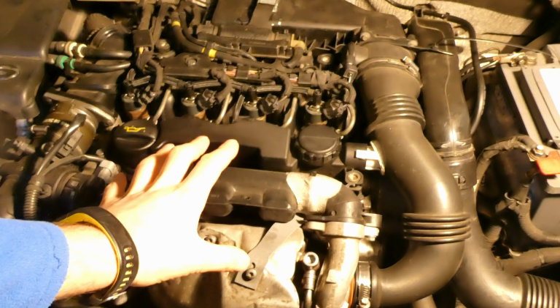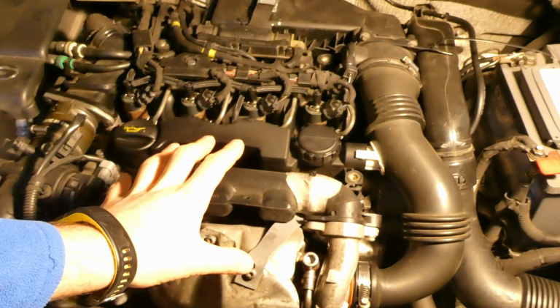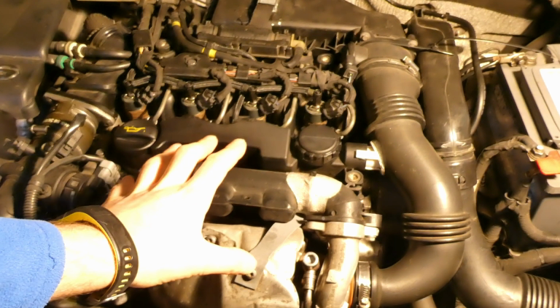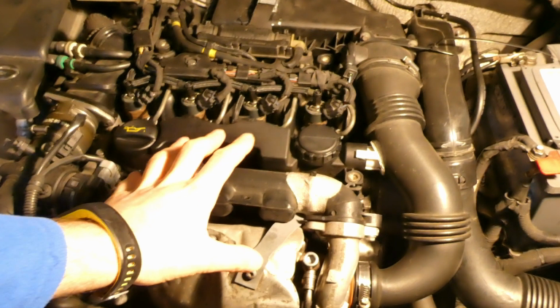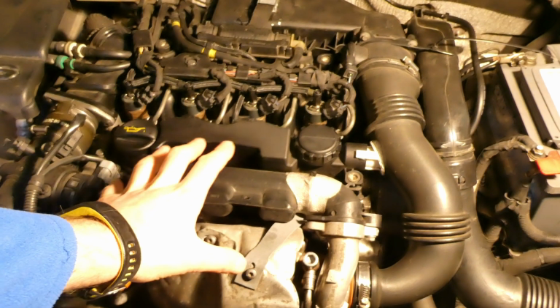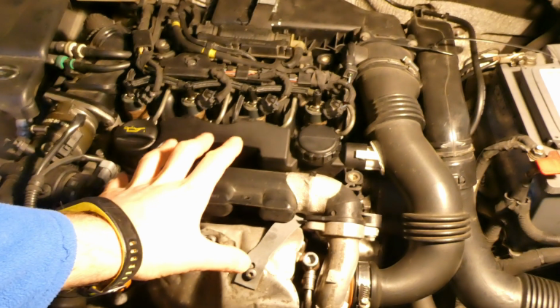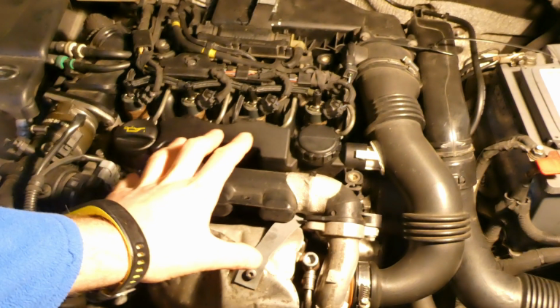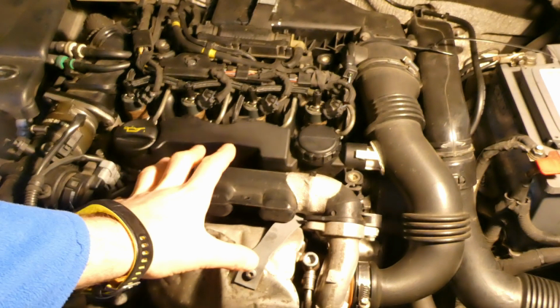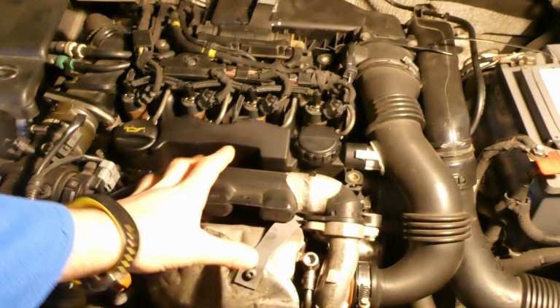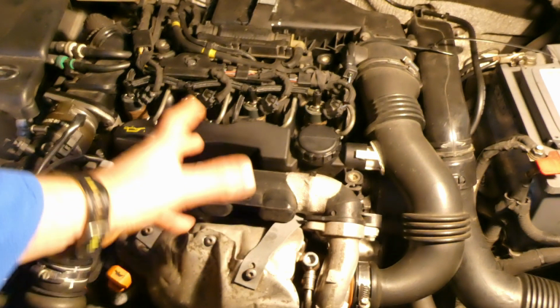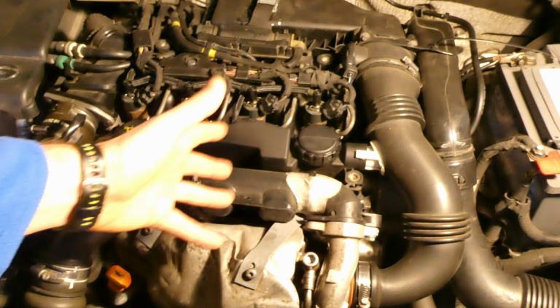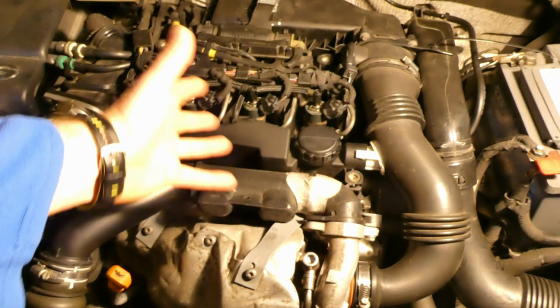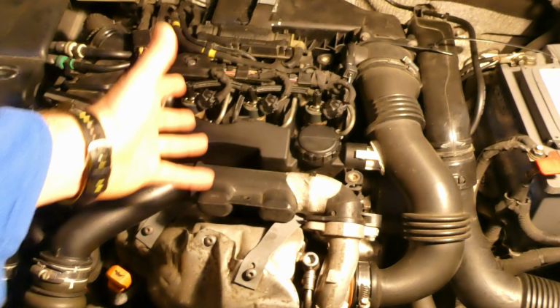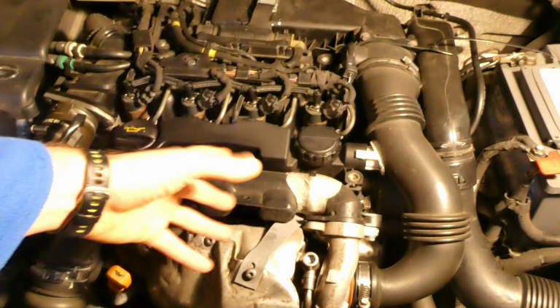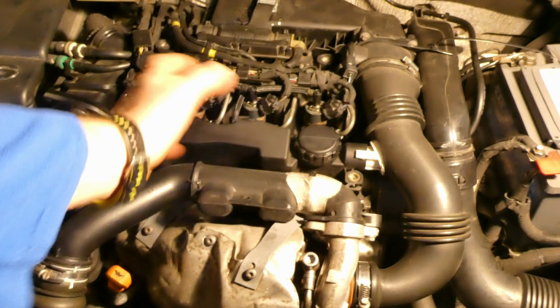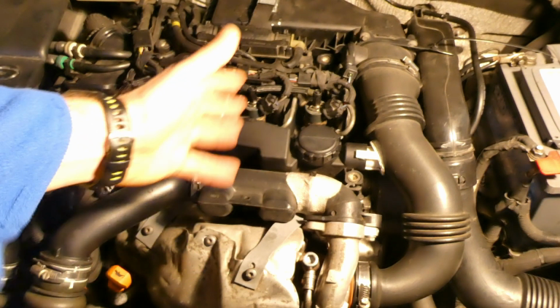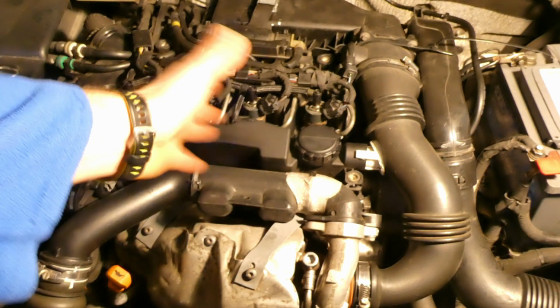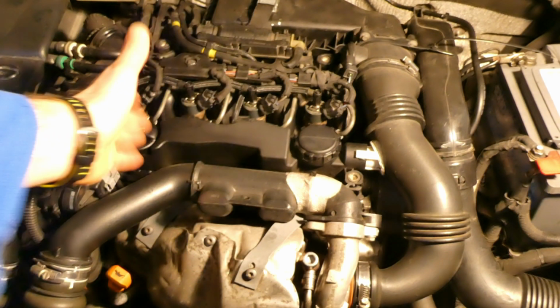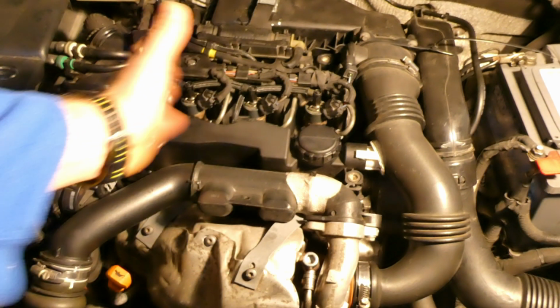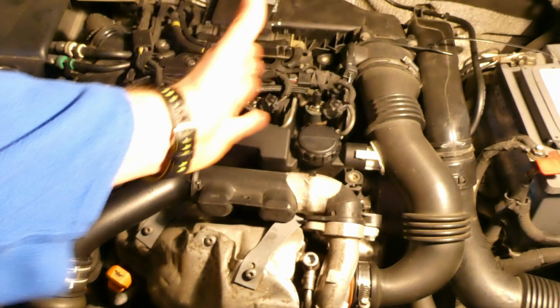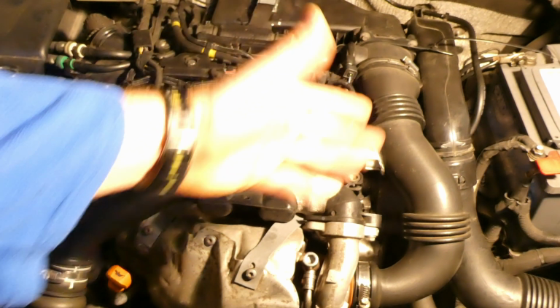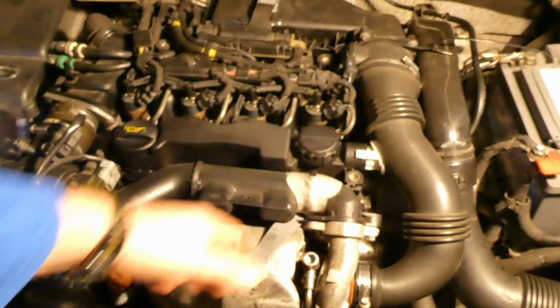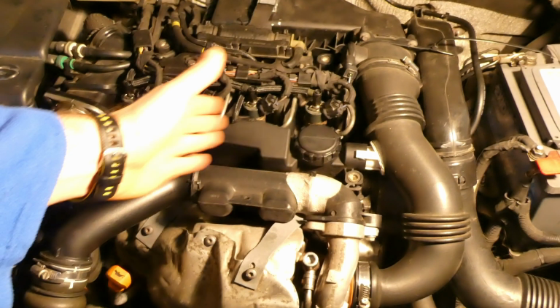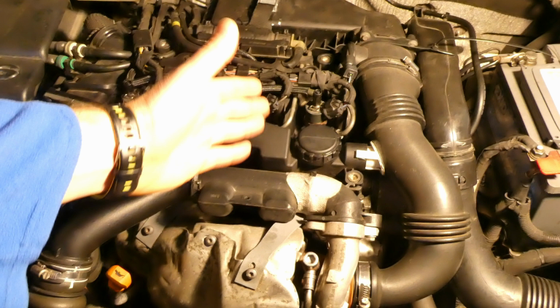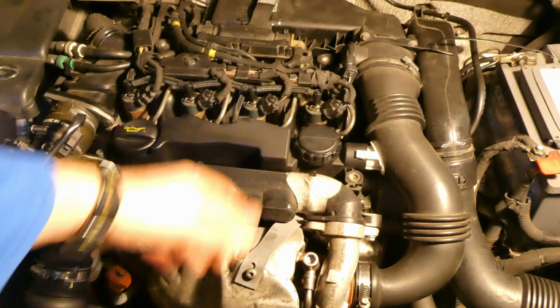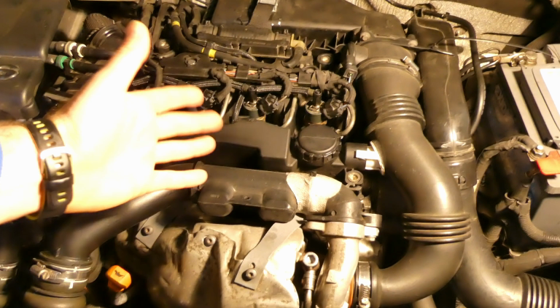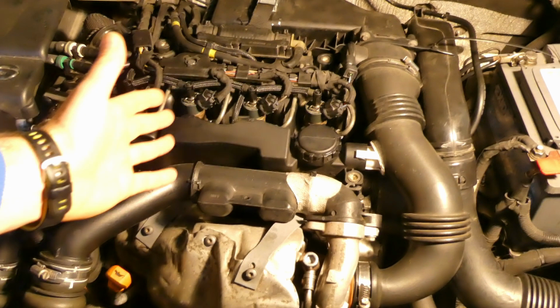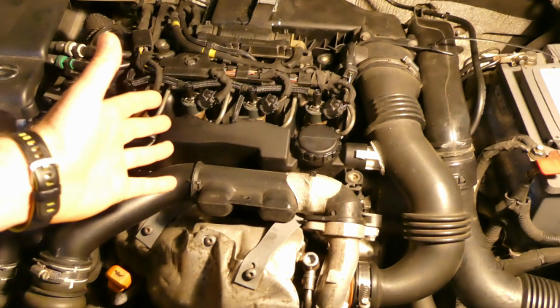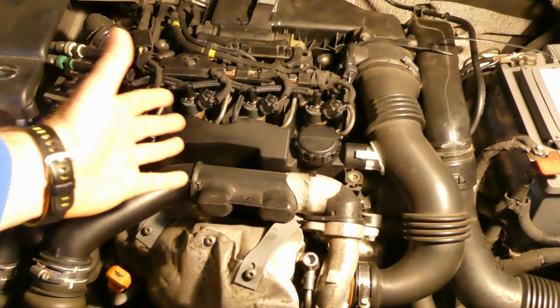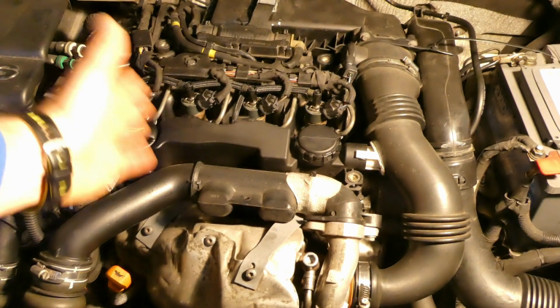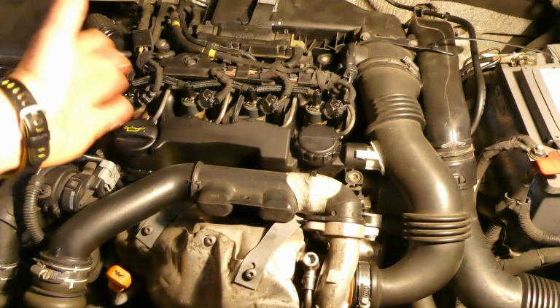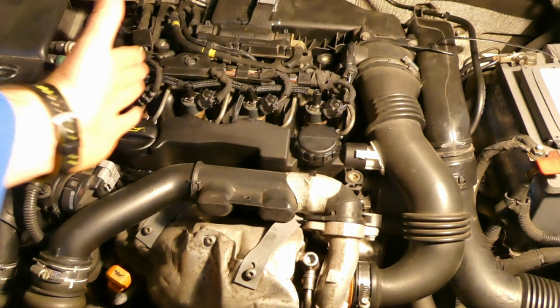All the testing will be done in speed mode because nobody wants to watch this for two hours. First is to take a measurement before putting the Wynns diesel injector cleaner in.